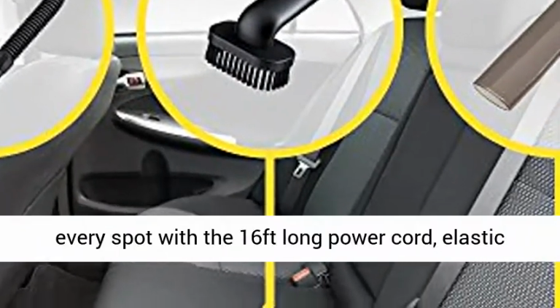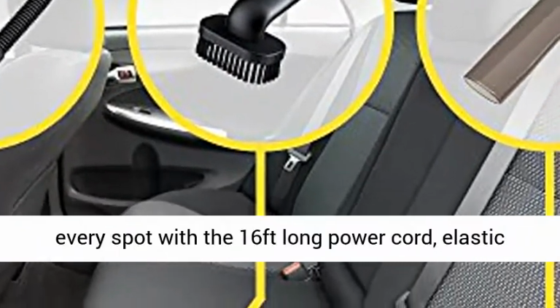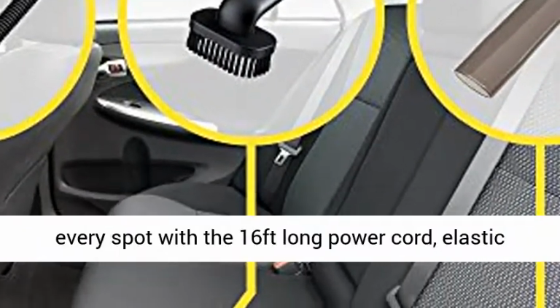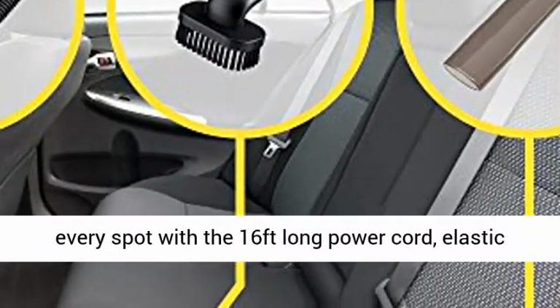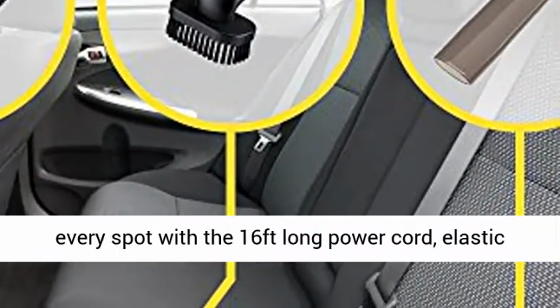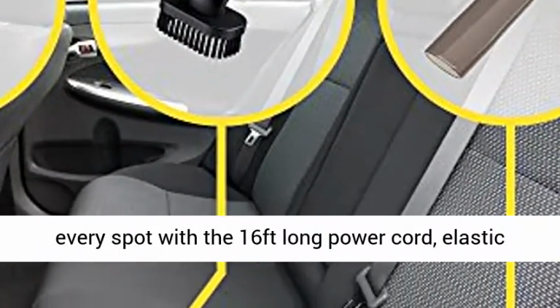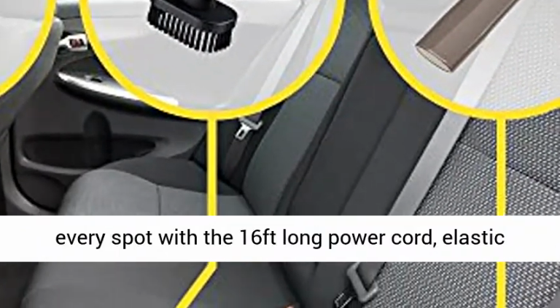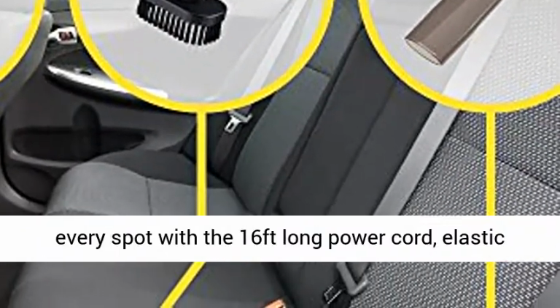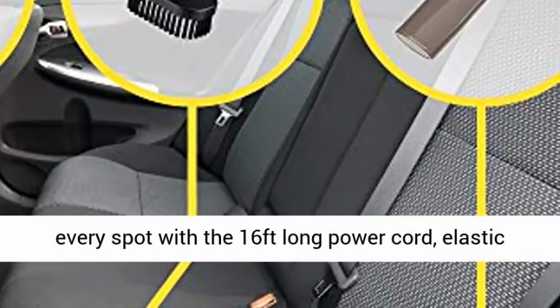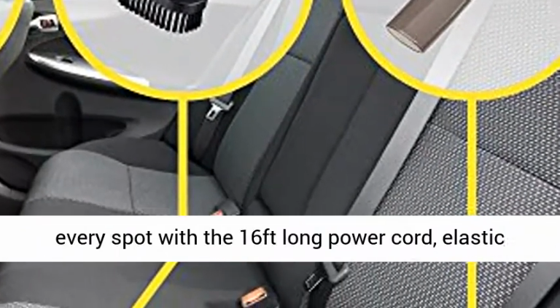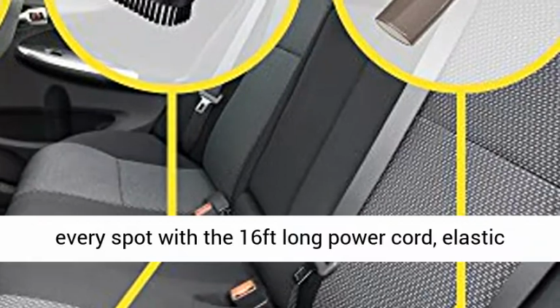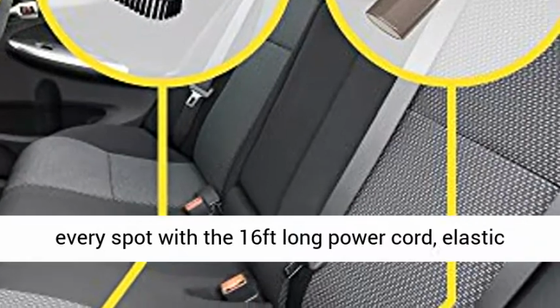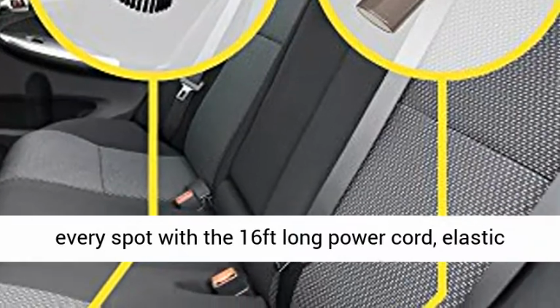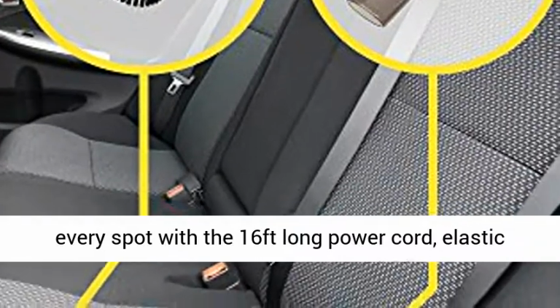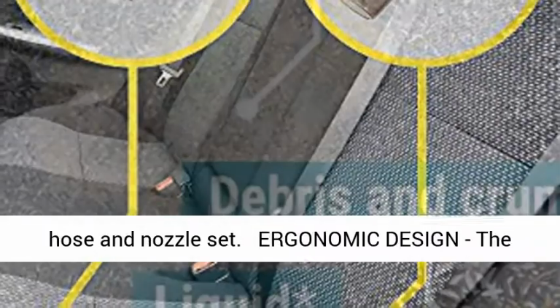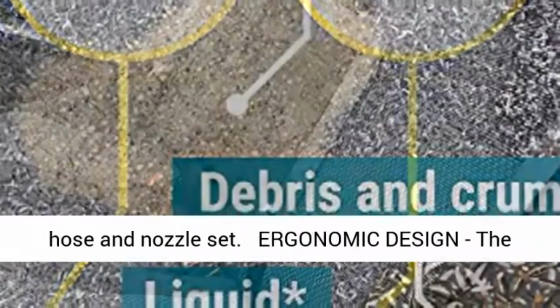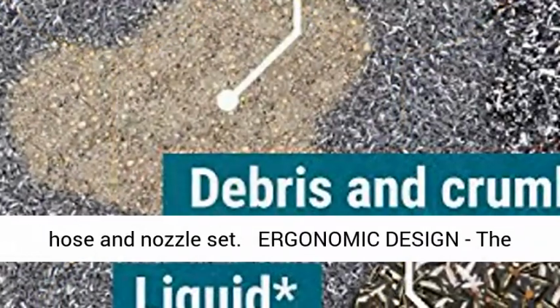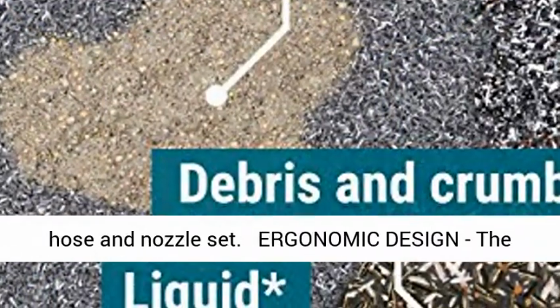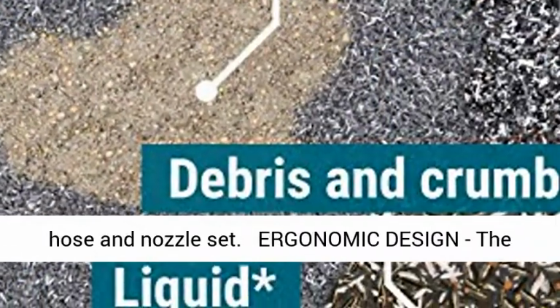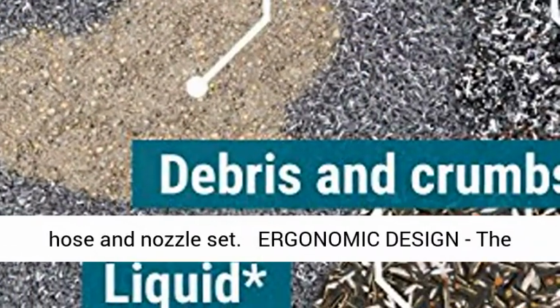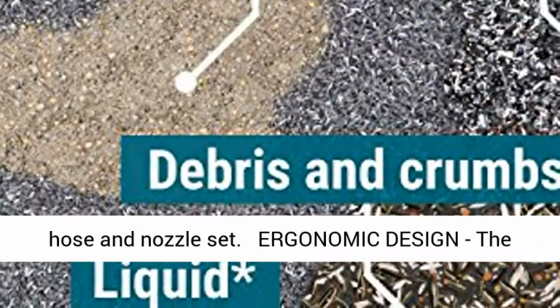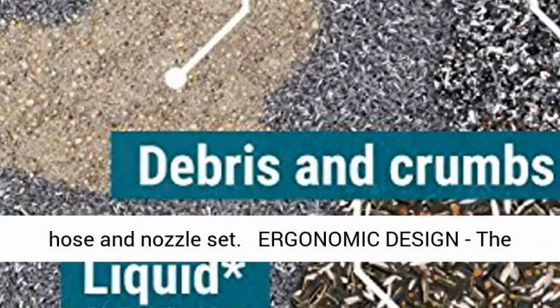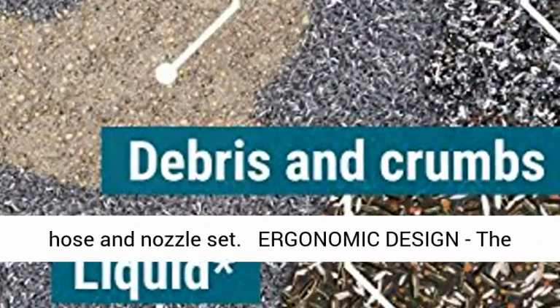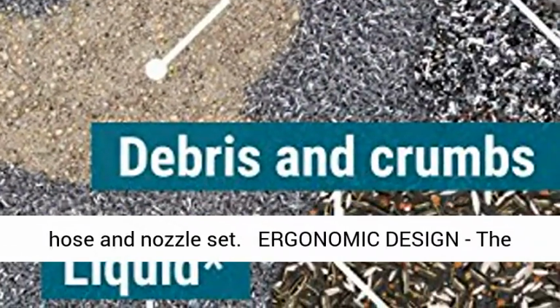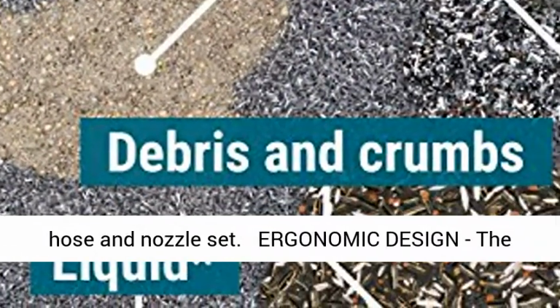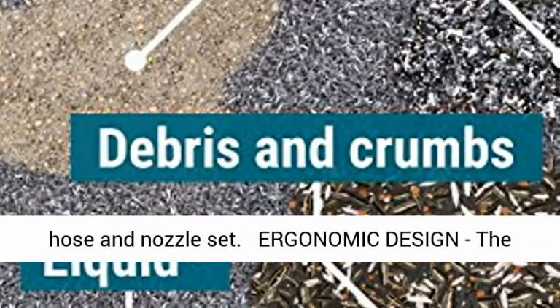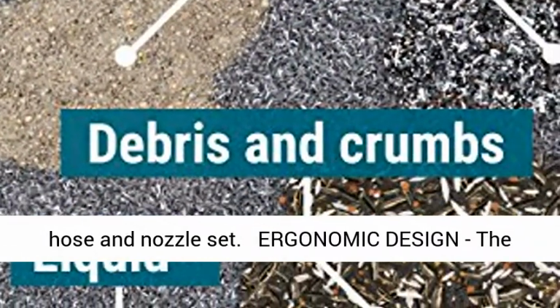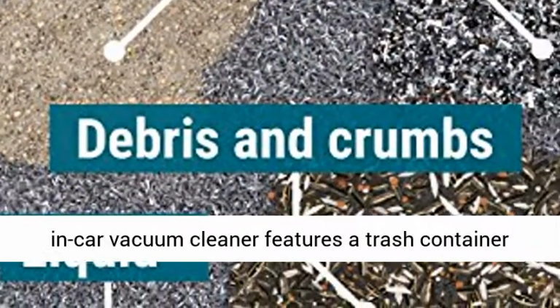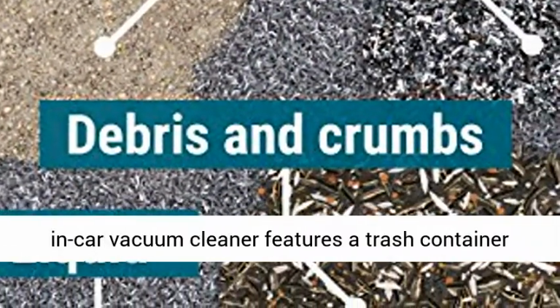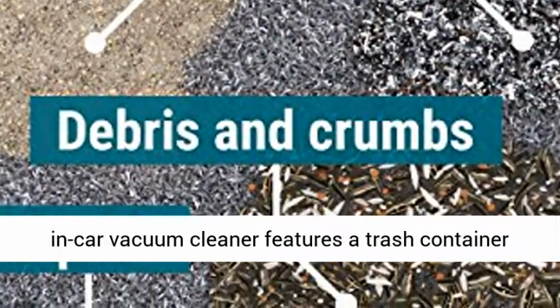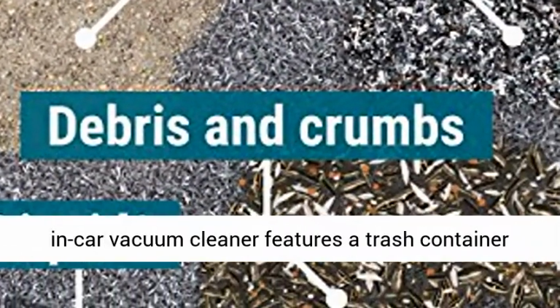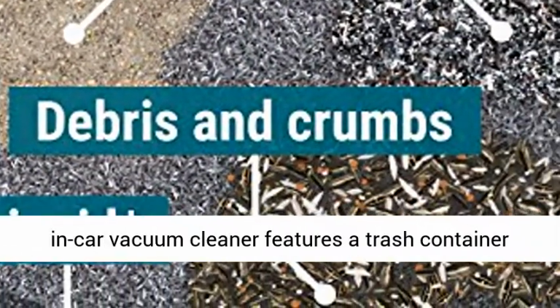Extended reach capability: reach every spot with a 16-feet long power cord, elastic hose, and nozzle set.